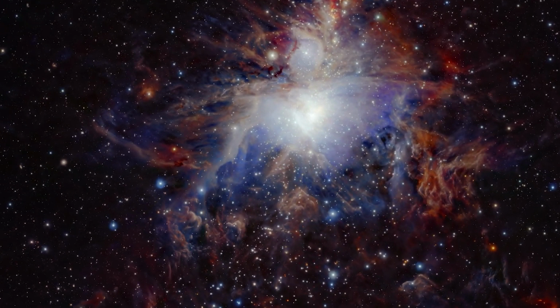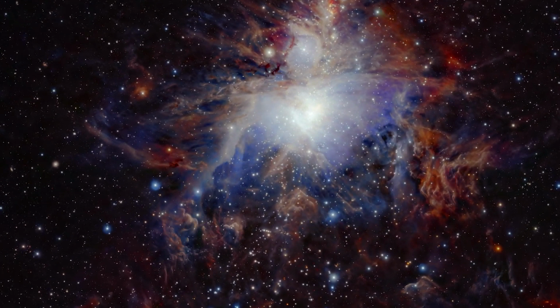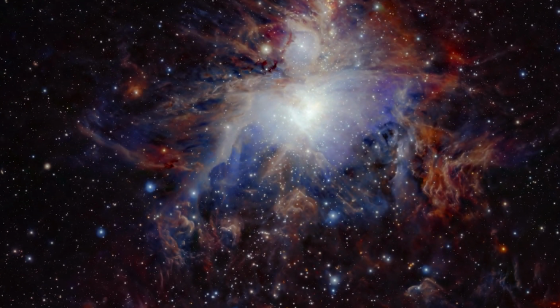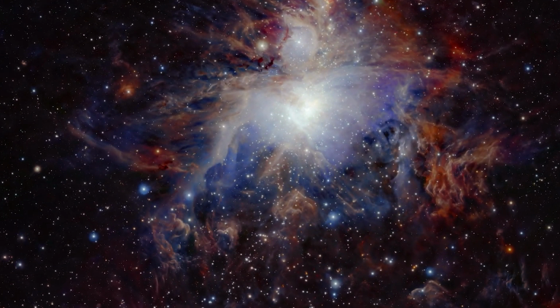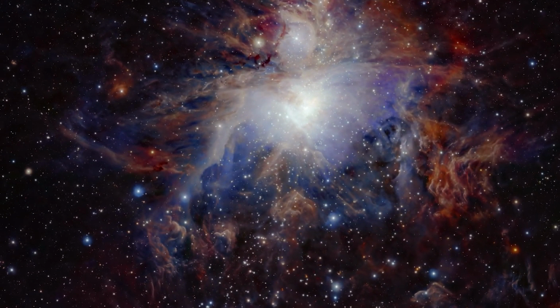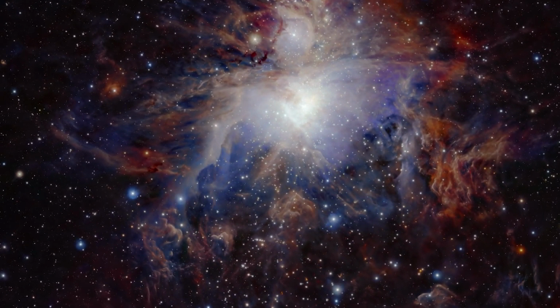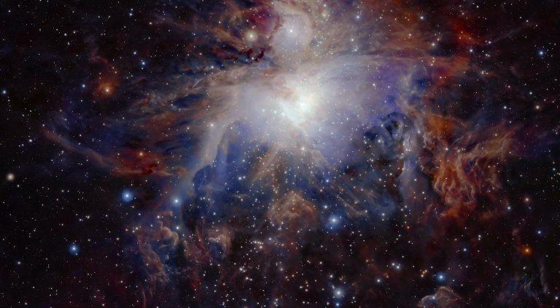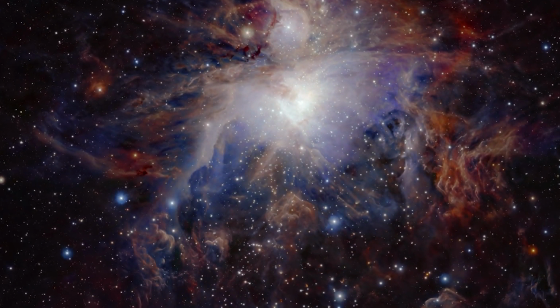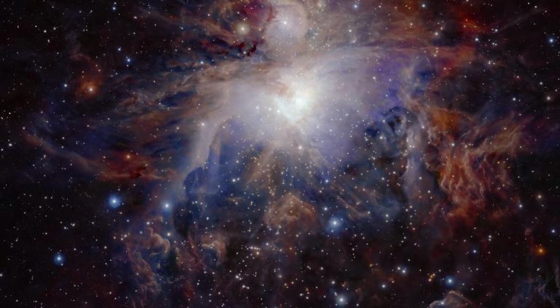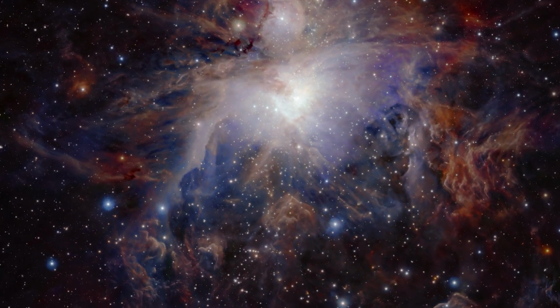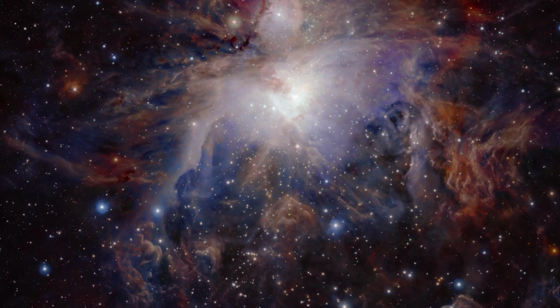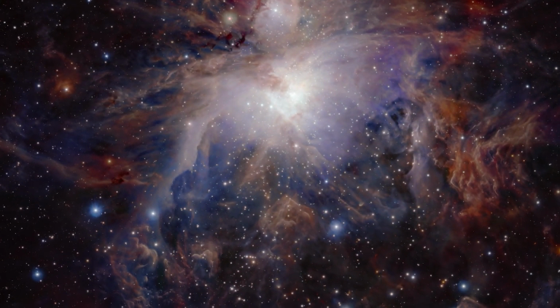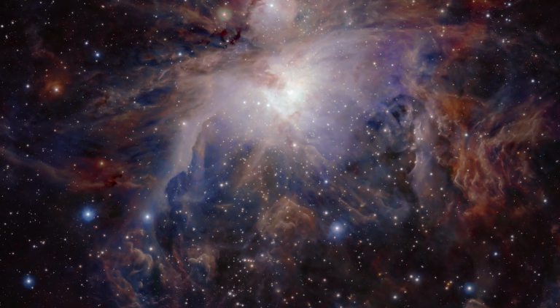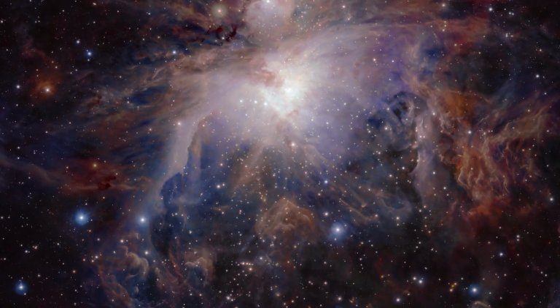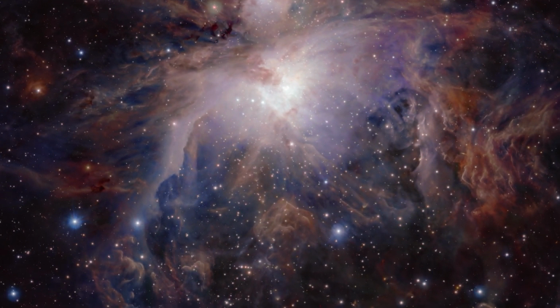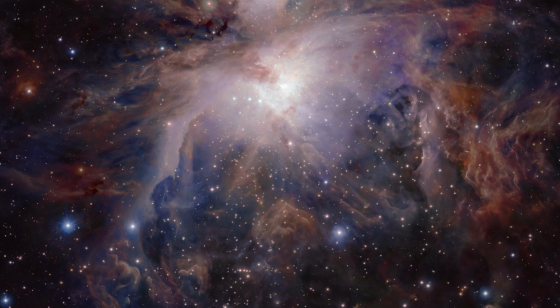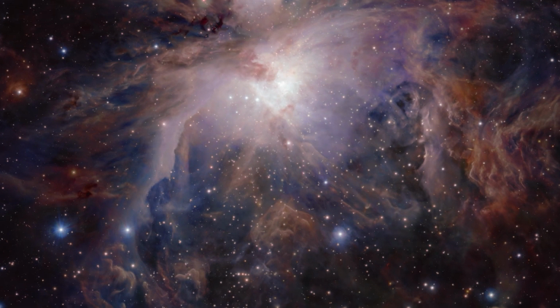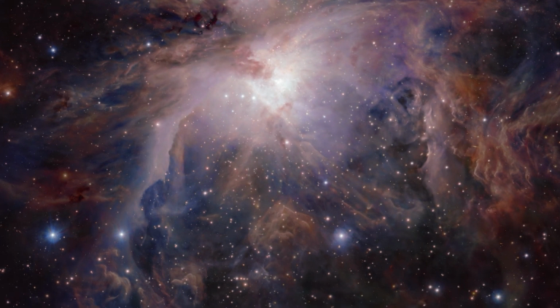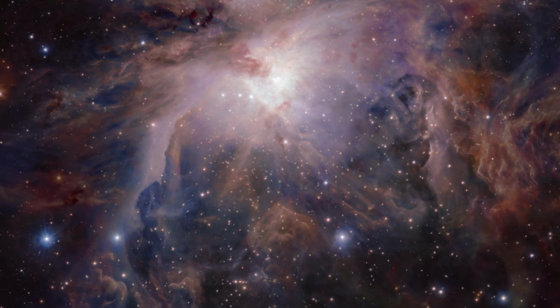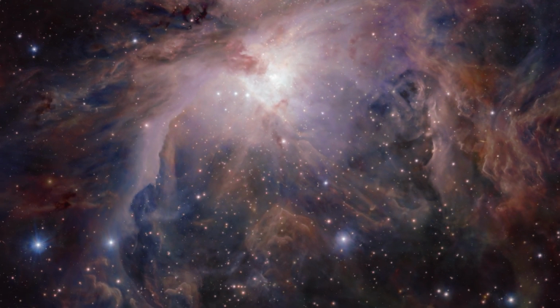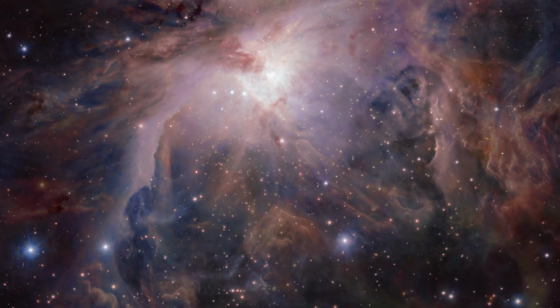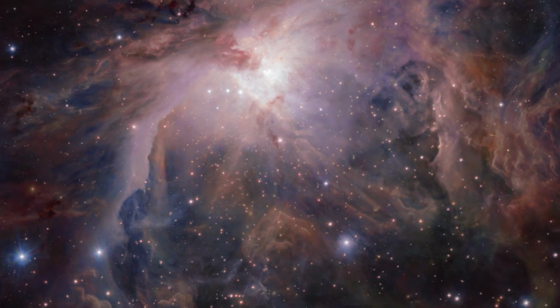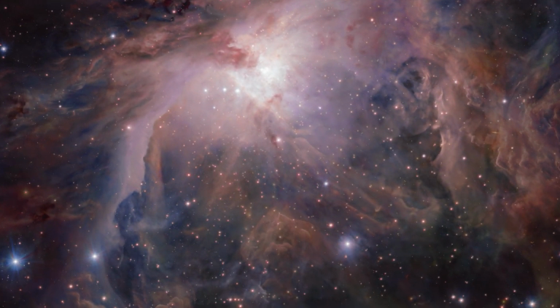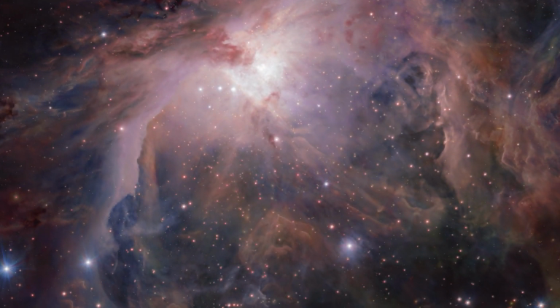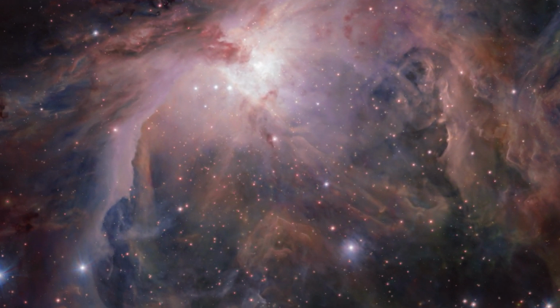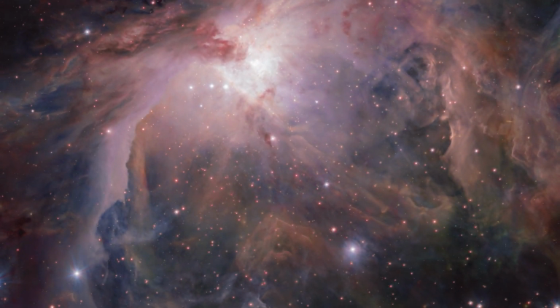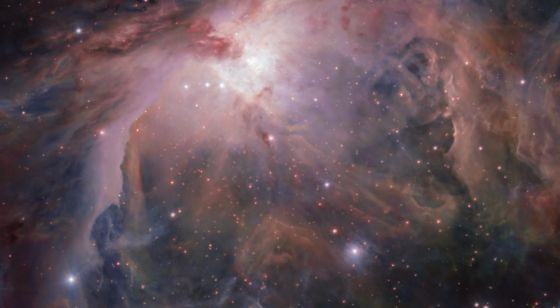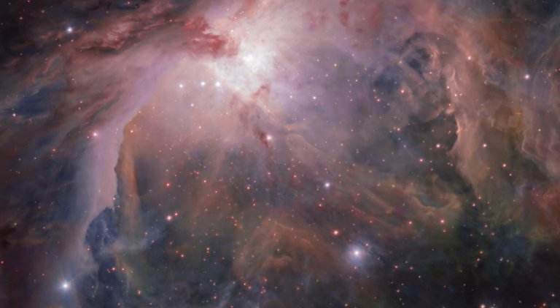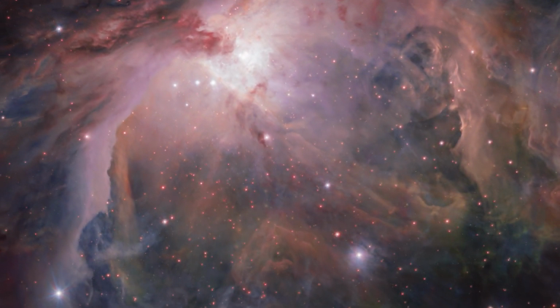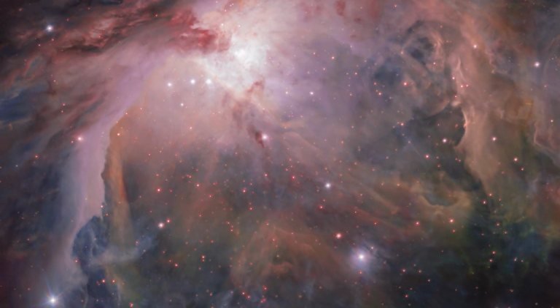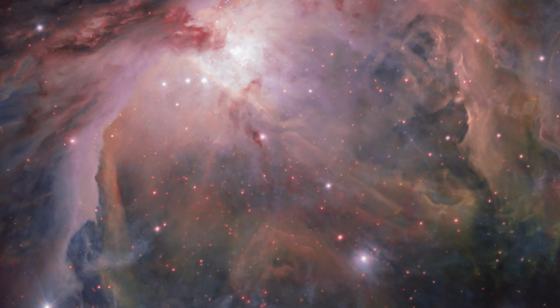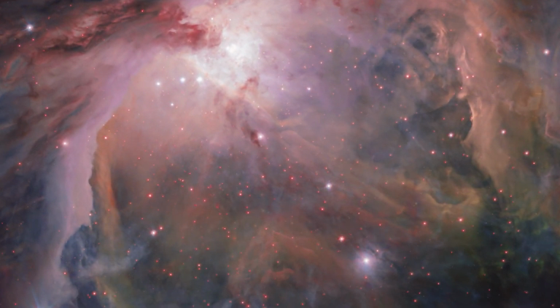With the aid of powerful telescopes, we have been able to peer into stellar nurseries and witness stars being born.